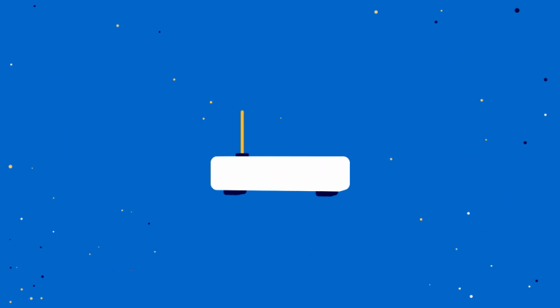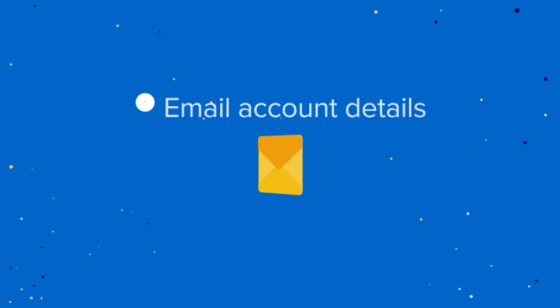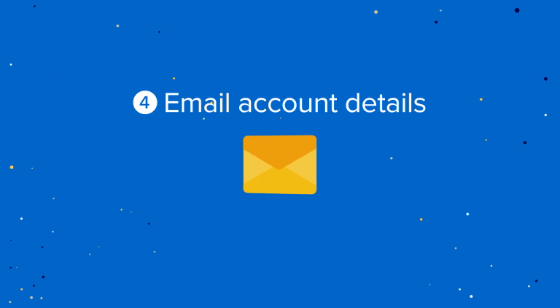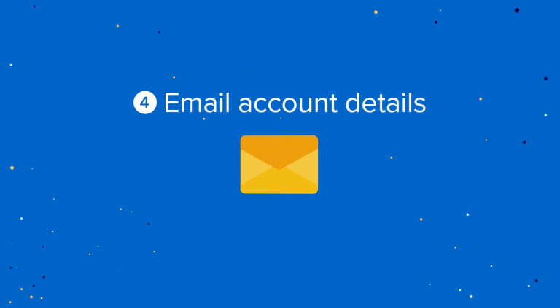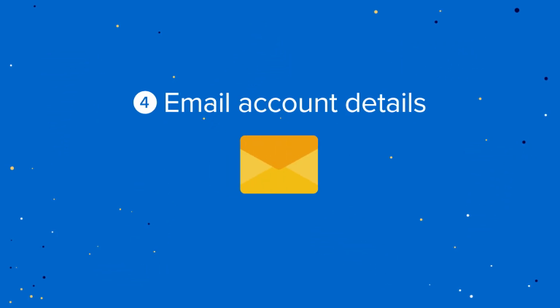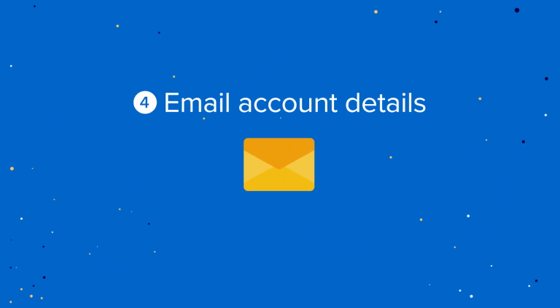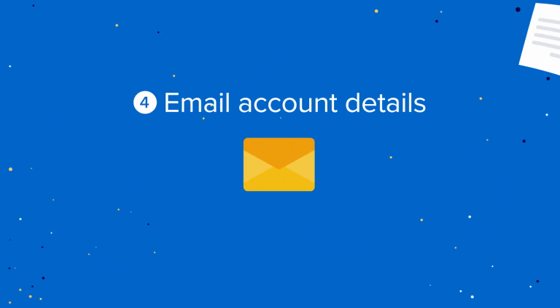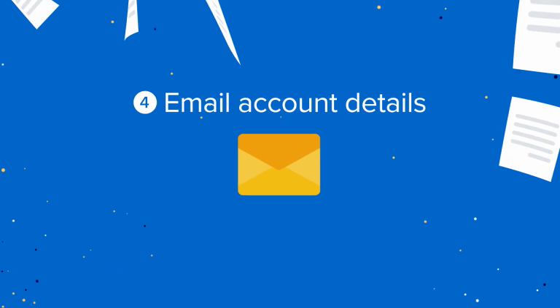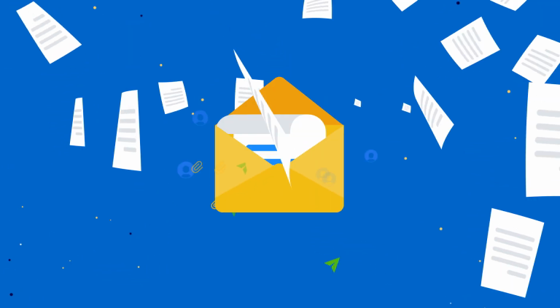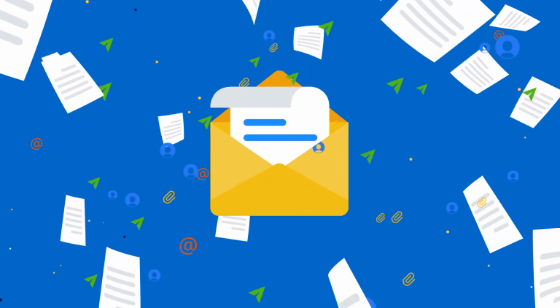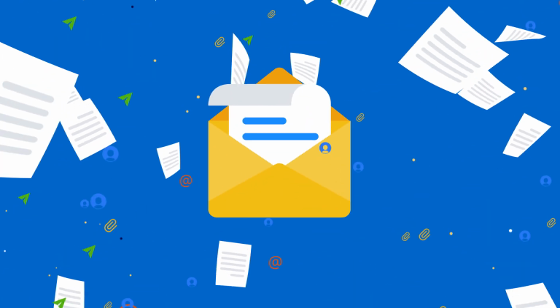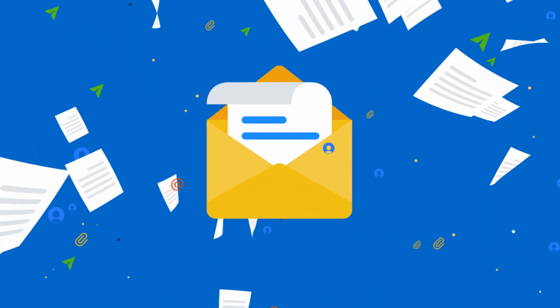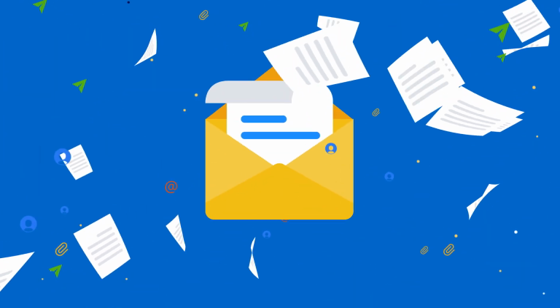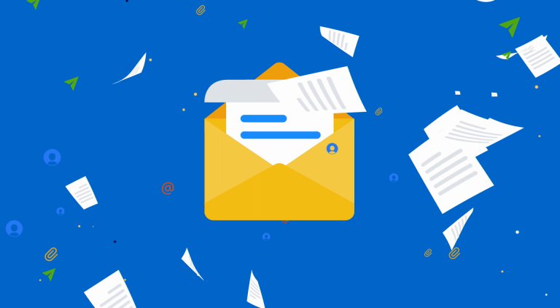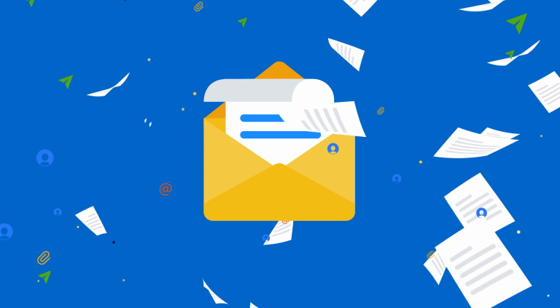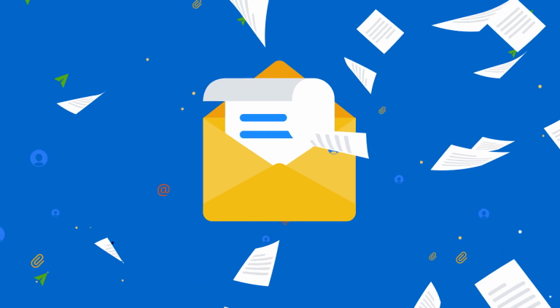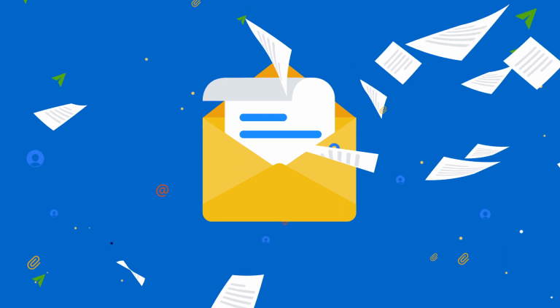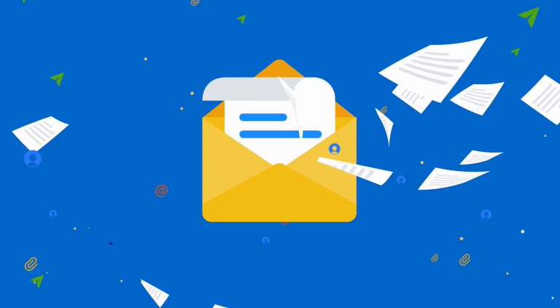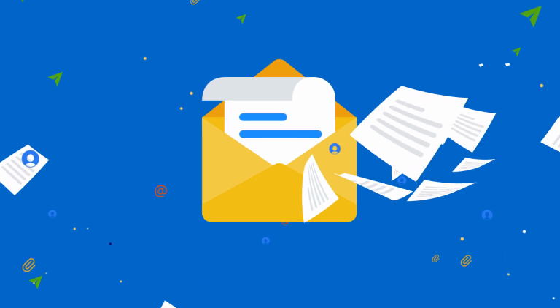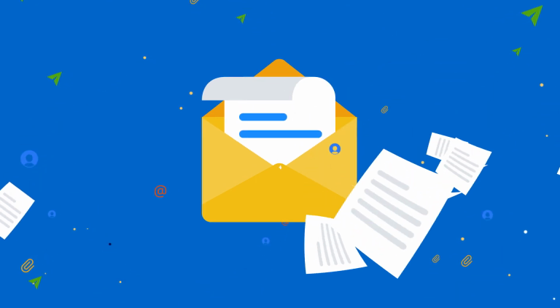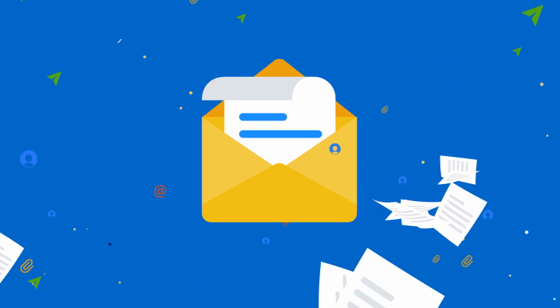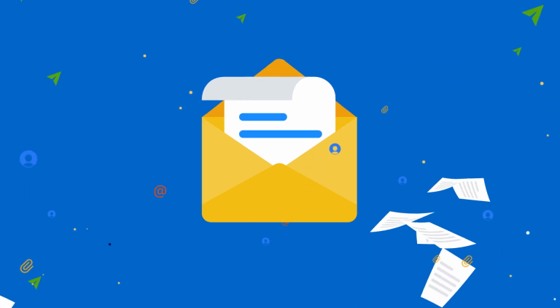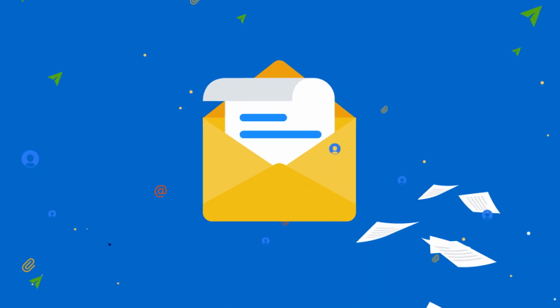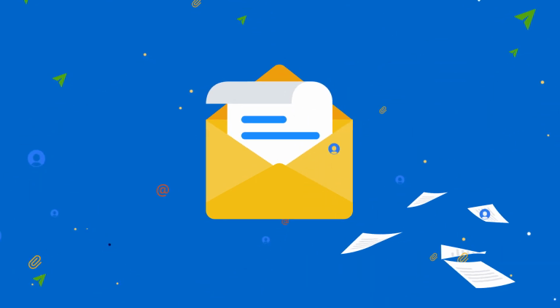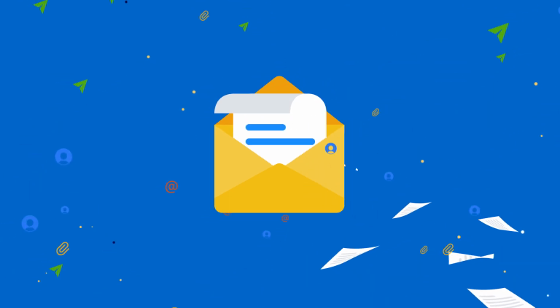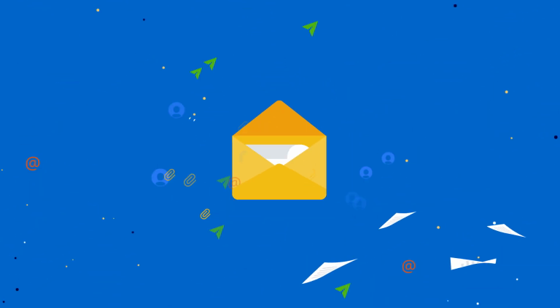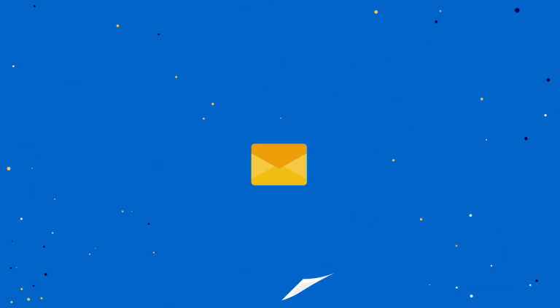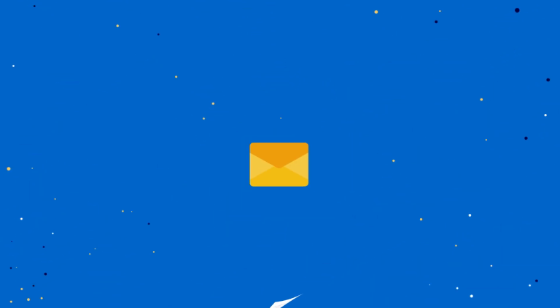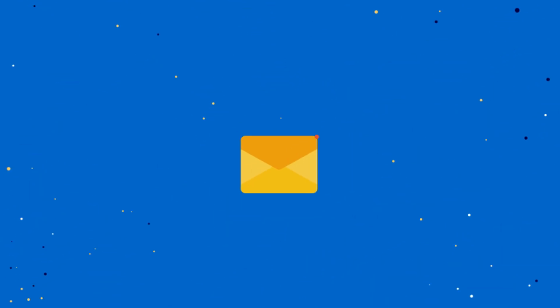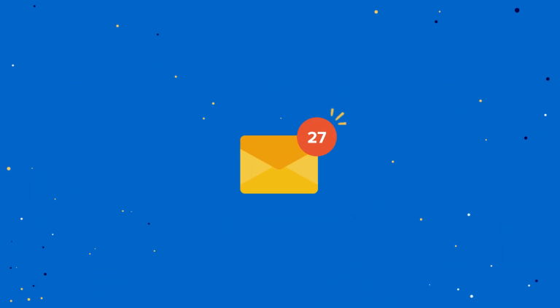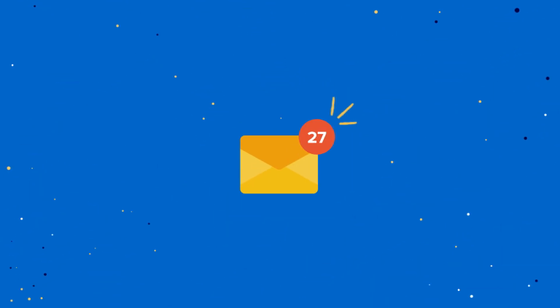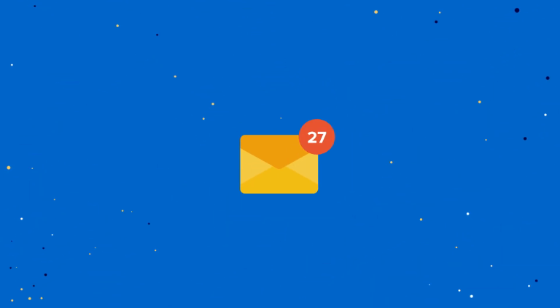Email account details. Keep the details of your self-hosted email account somewhere that takes privacy as seriously as you do.